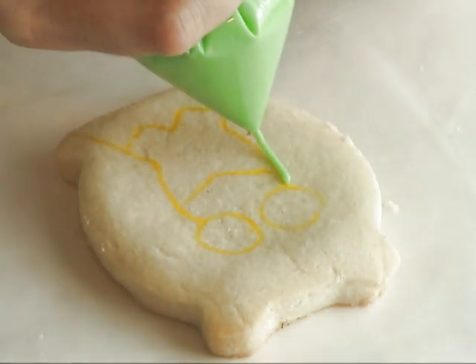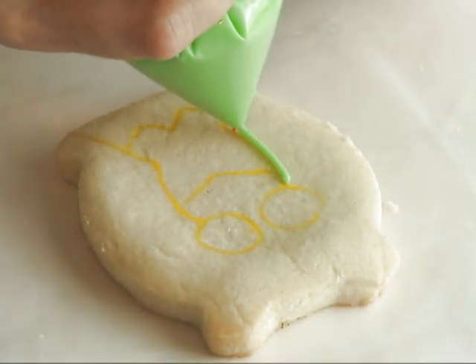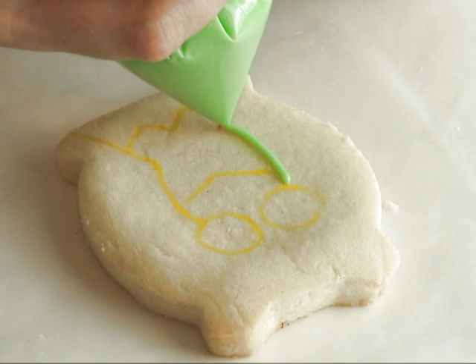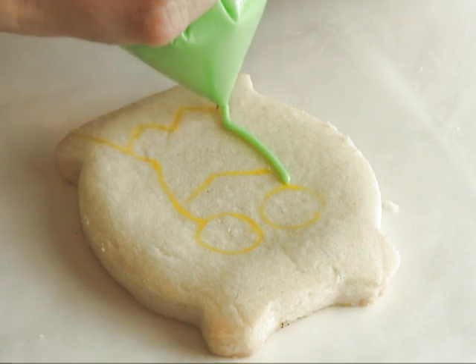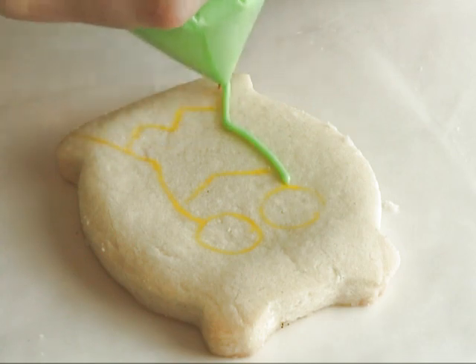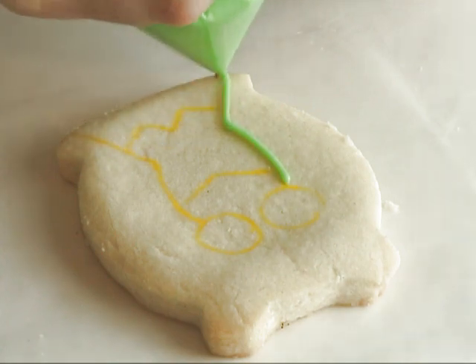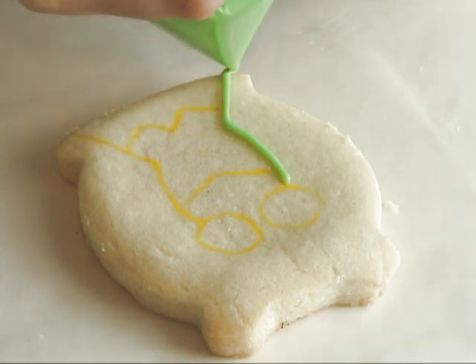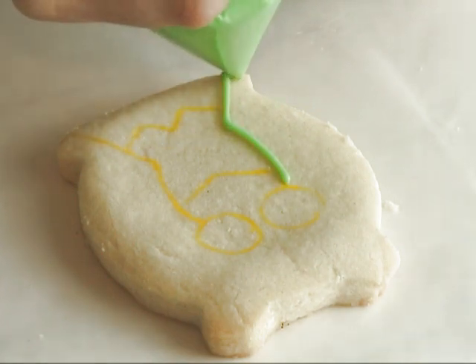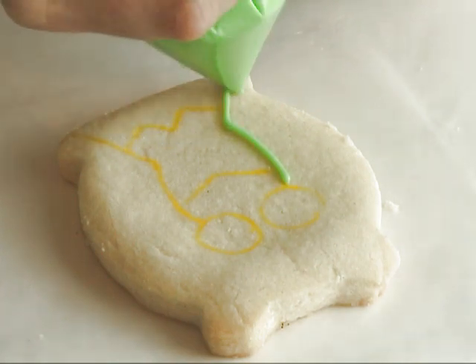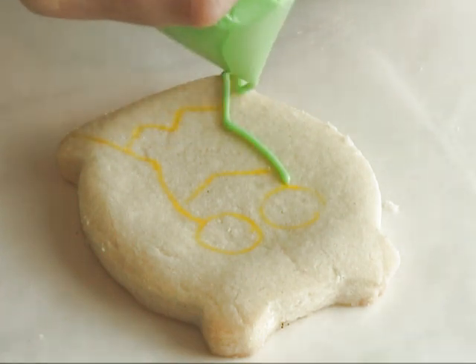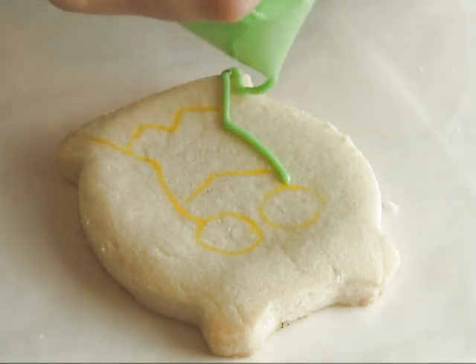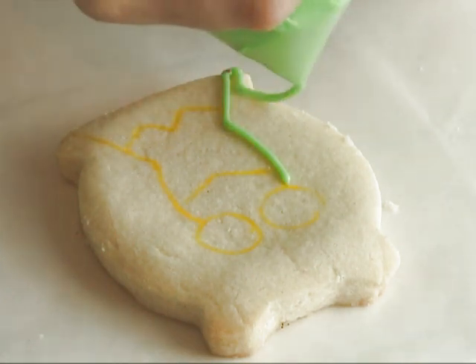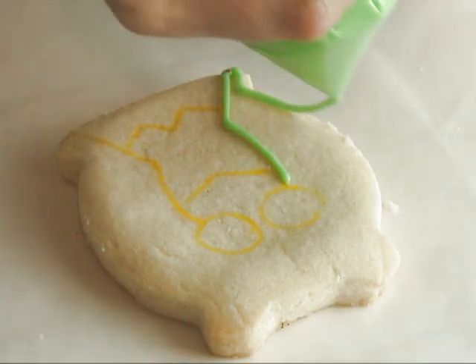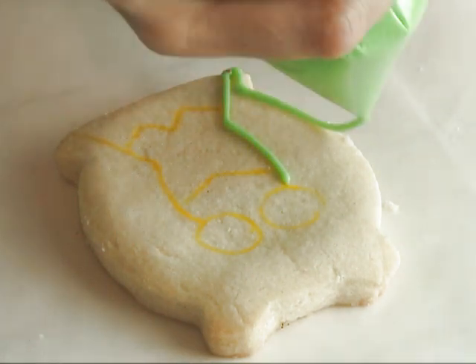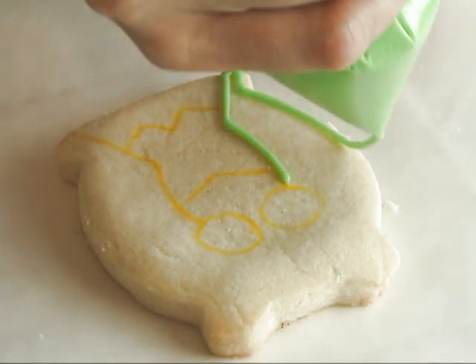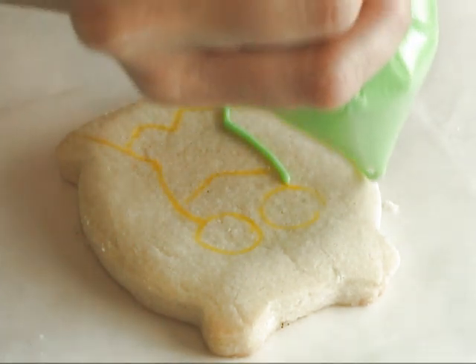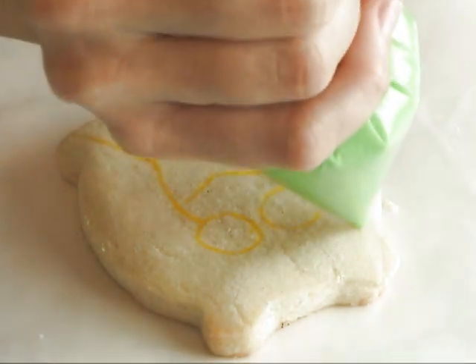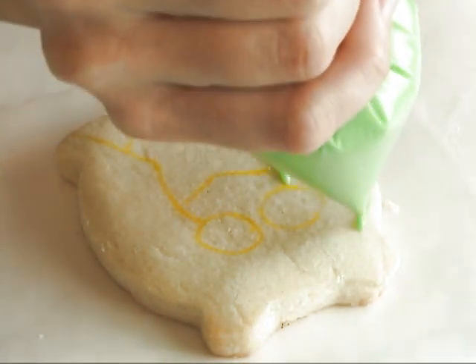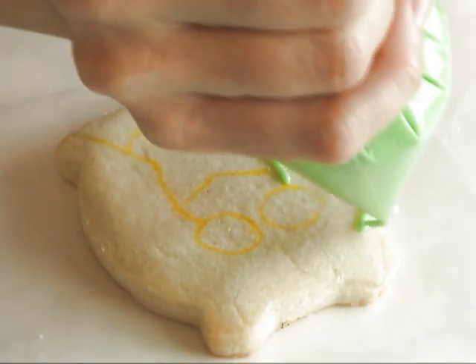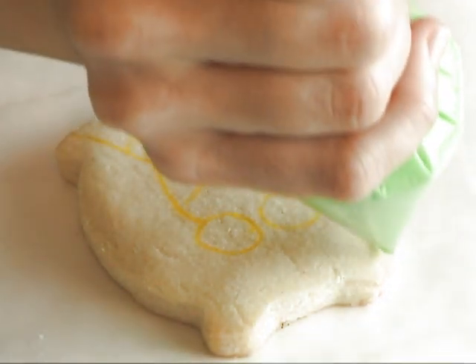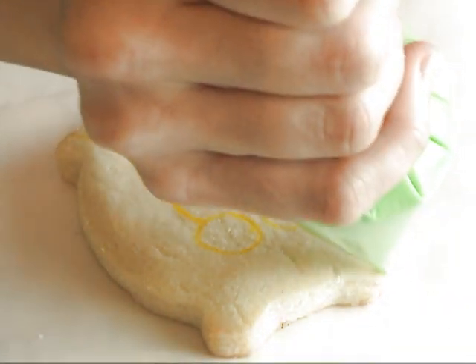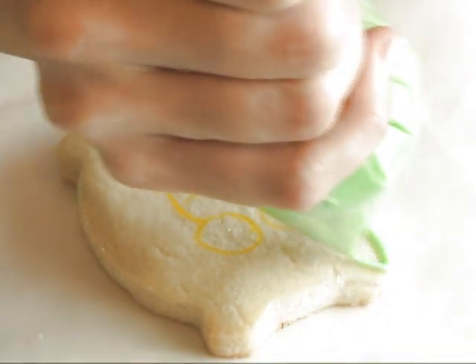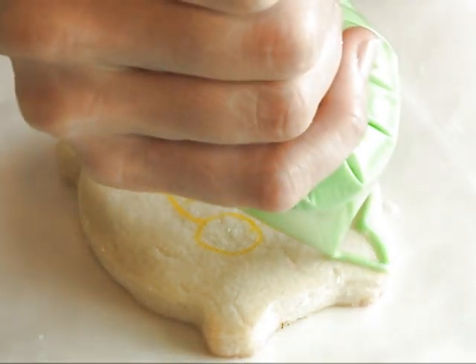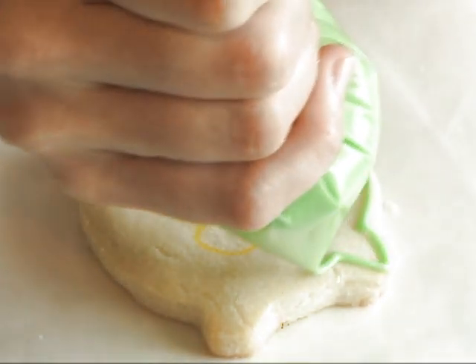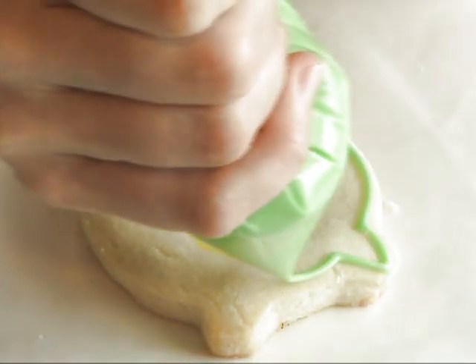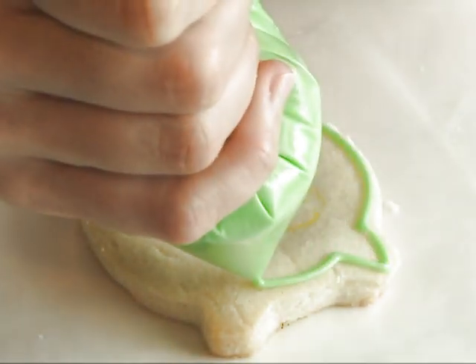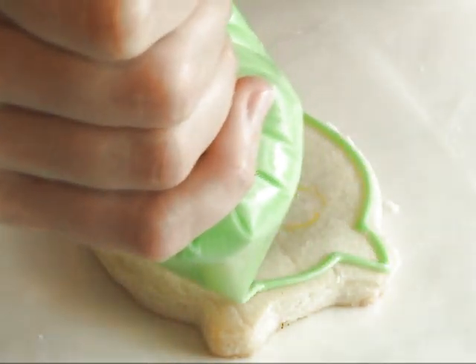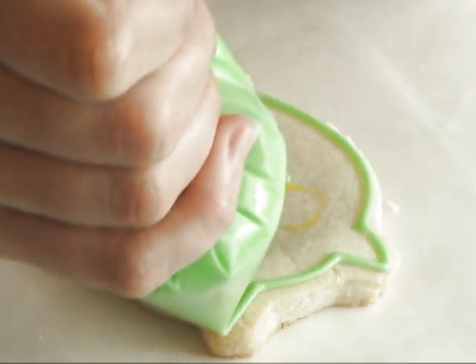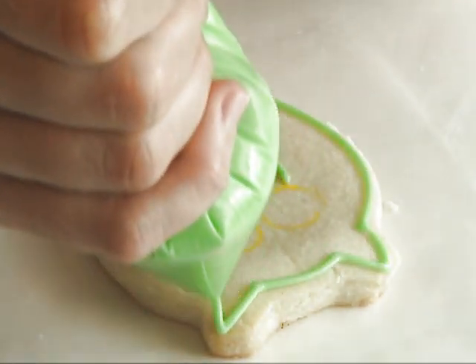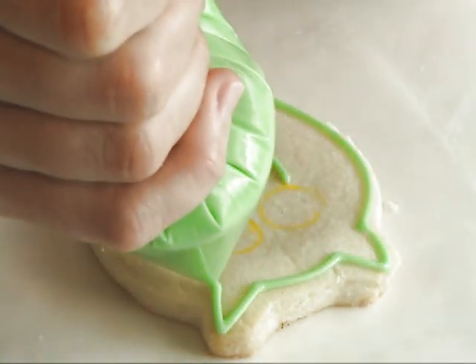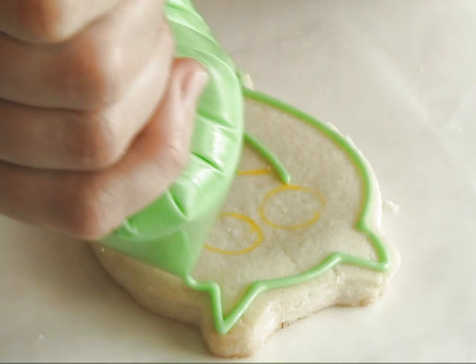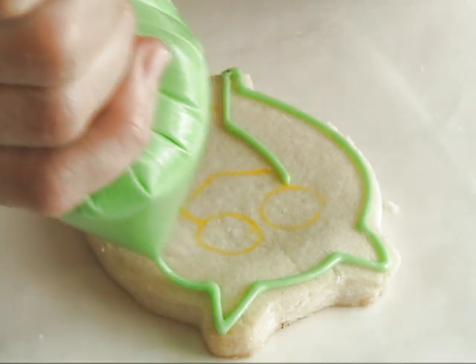Start by outlining the outer portion with royal icing. I'm using 15-second consistency.